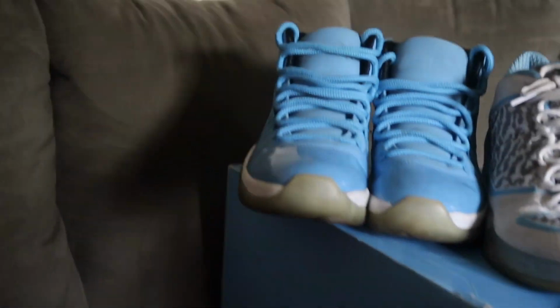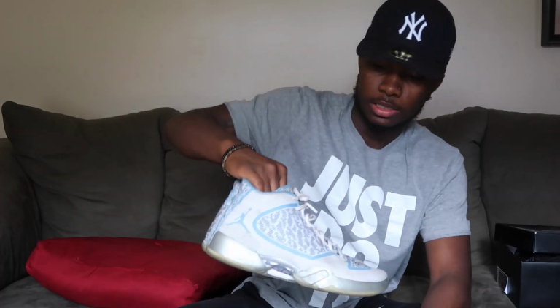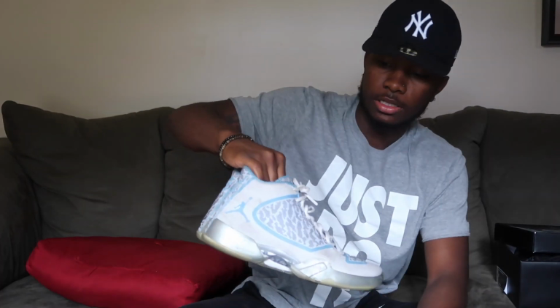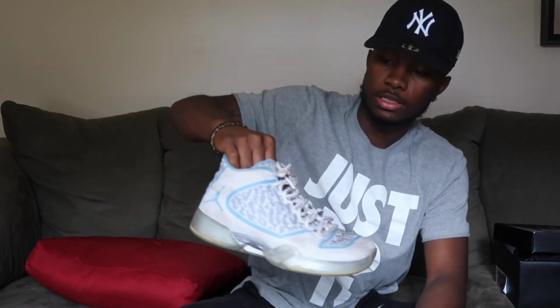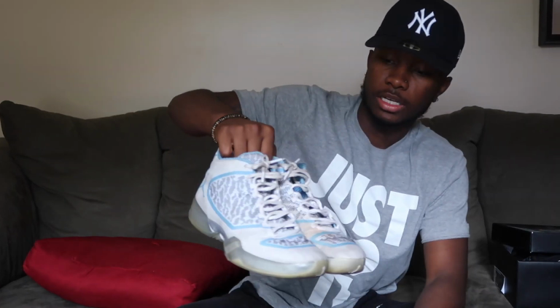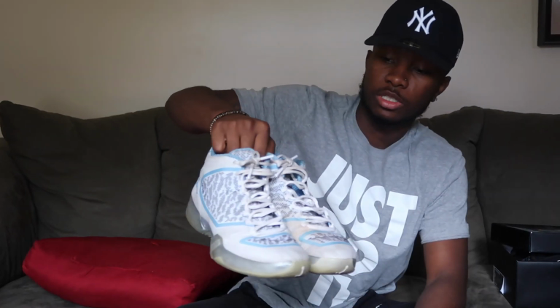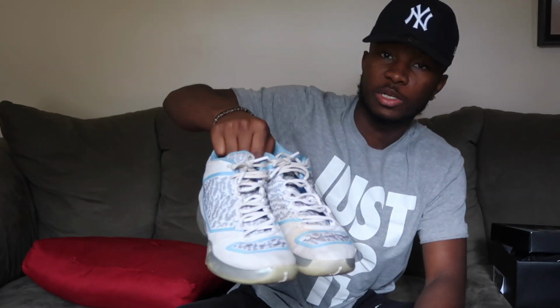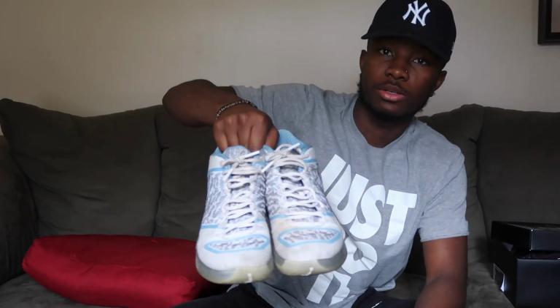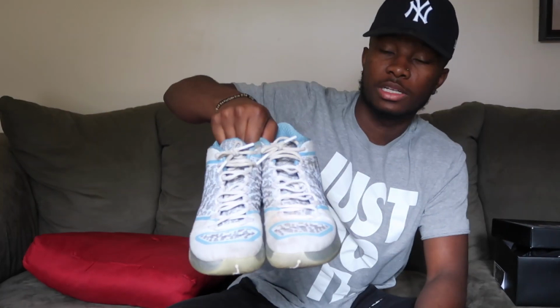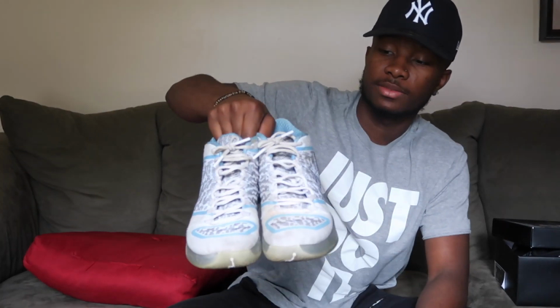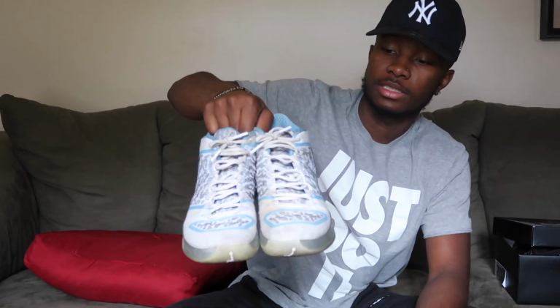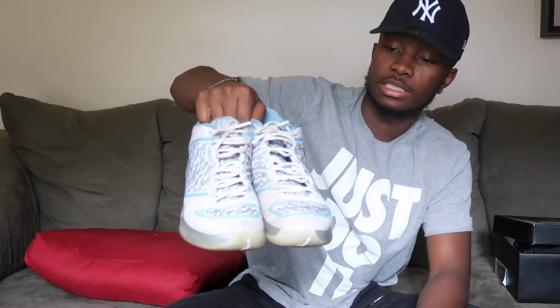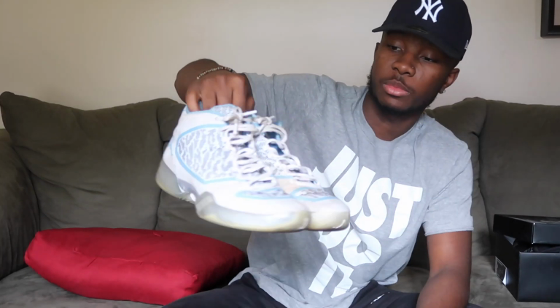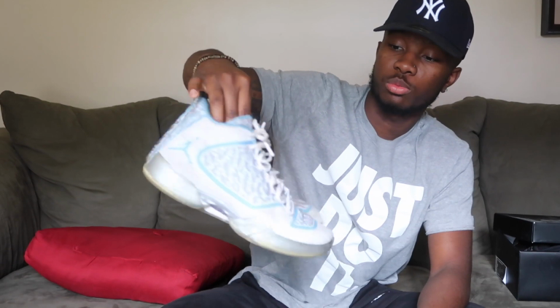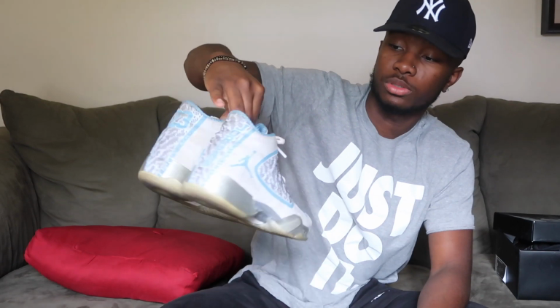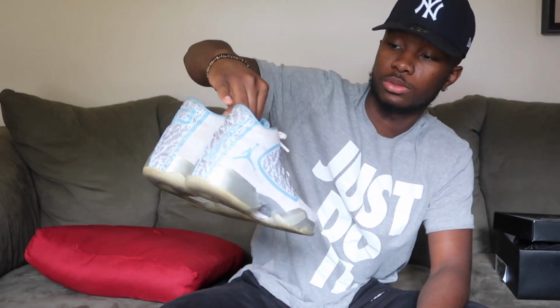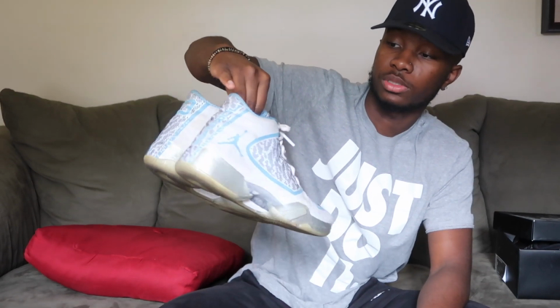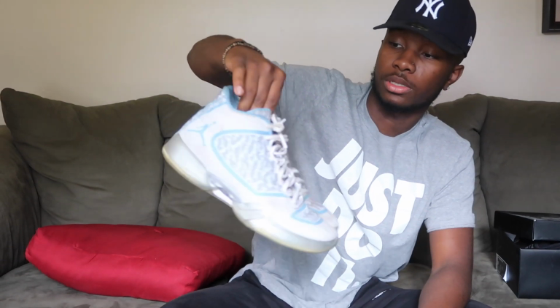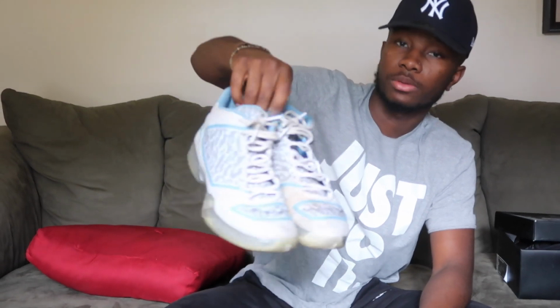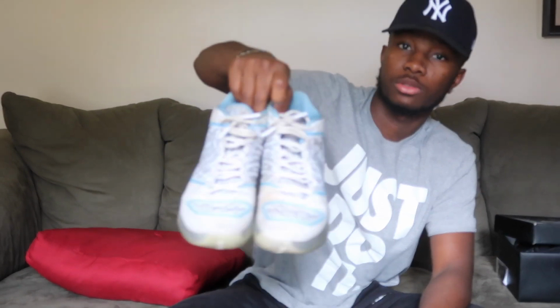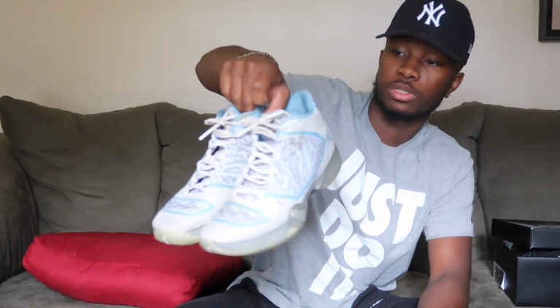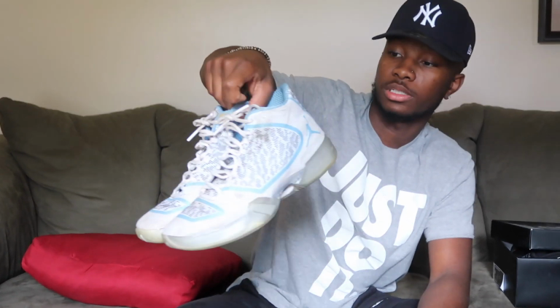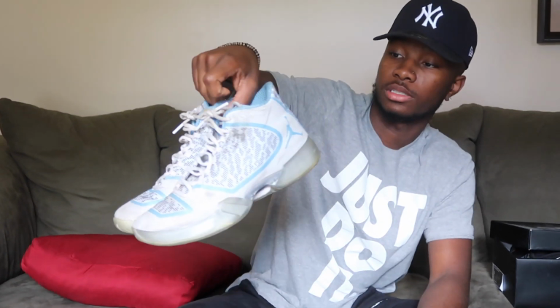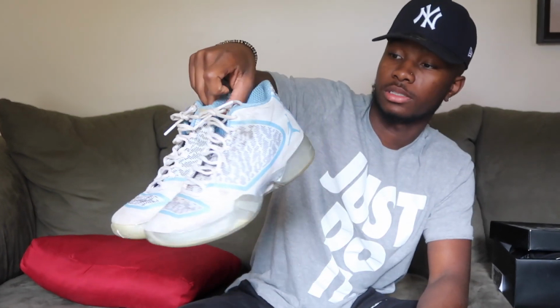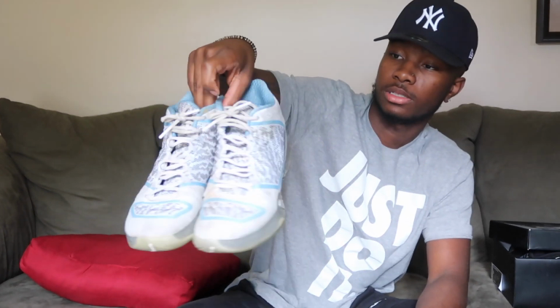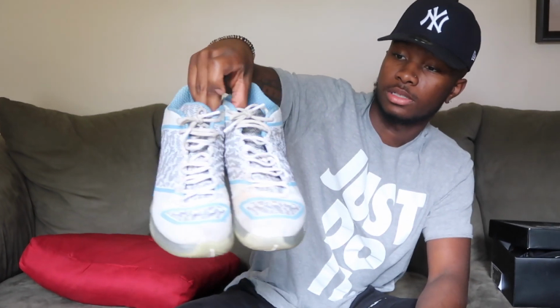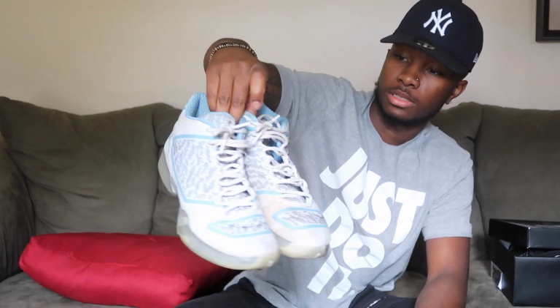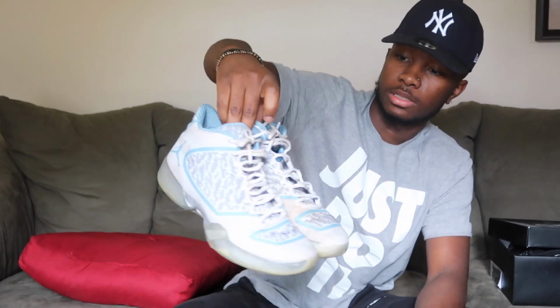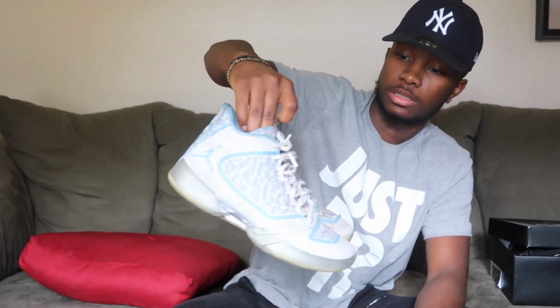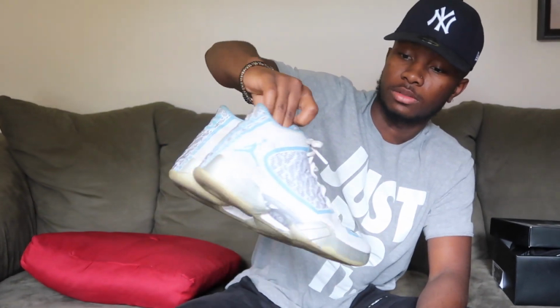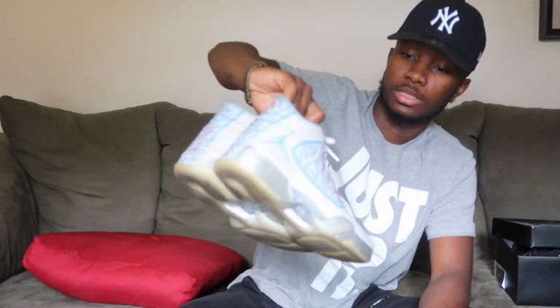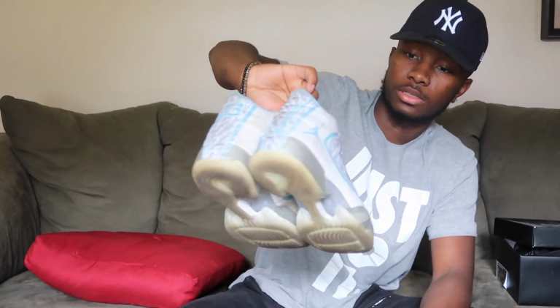These came with the Pantone 11s. These are like my hooping shoes — I'm always hooping in these.